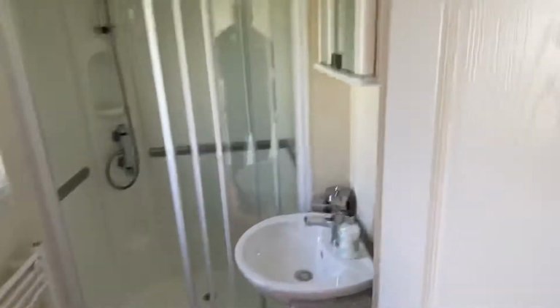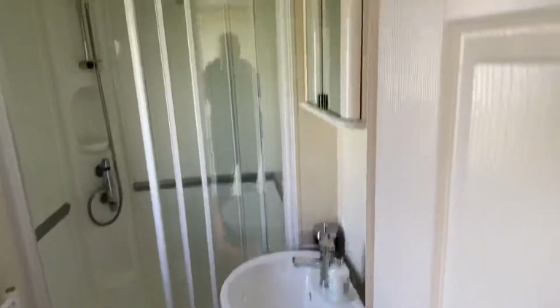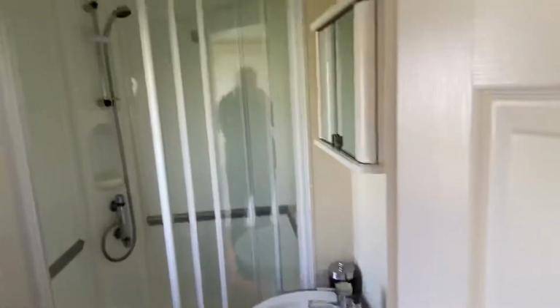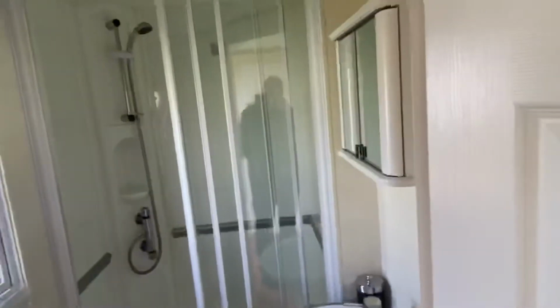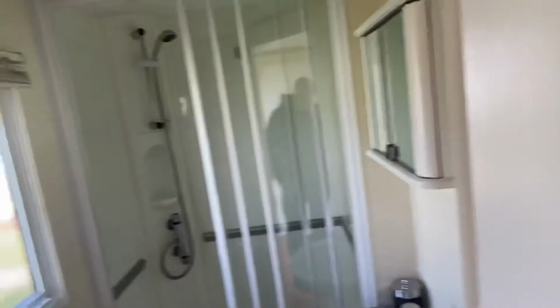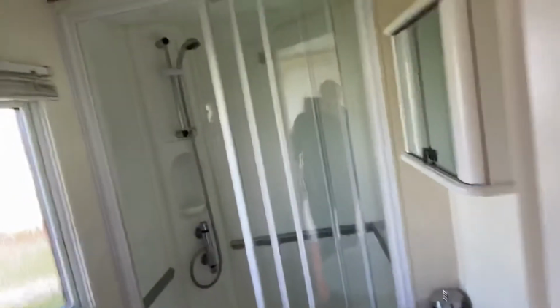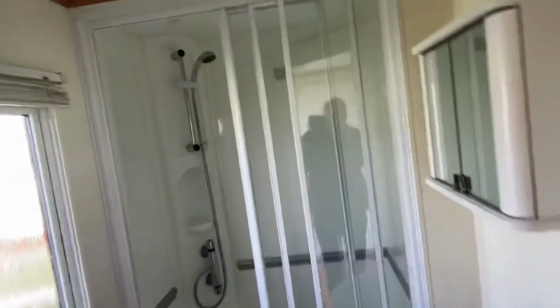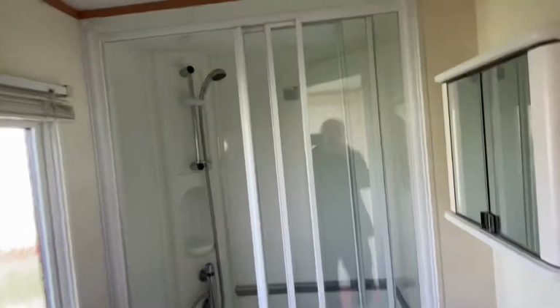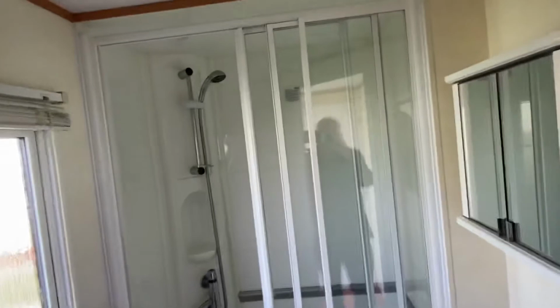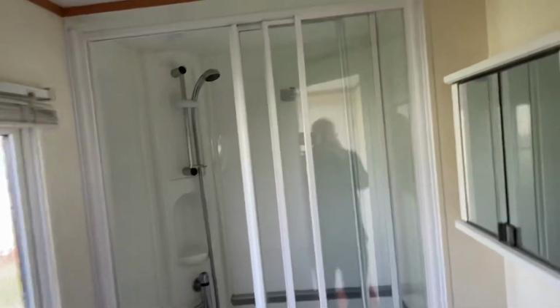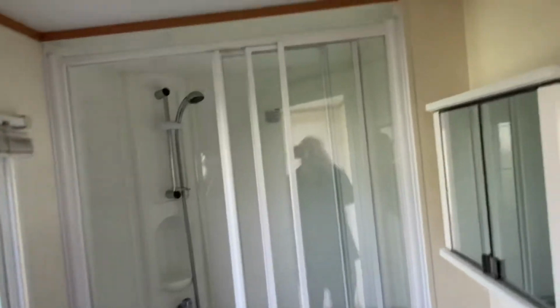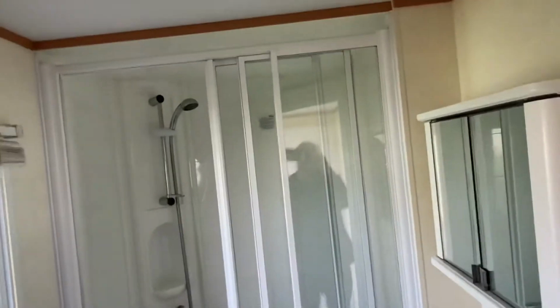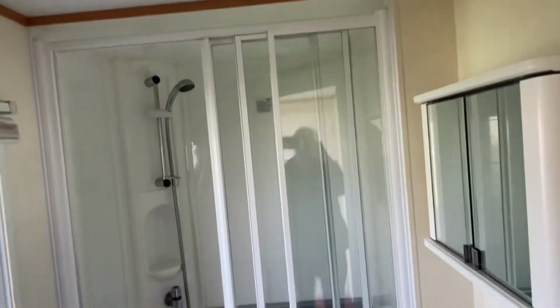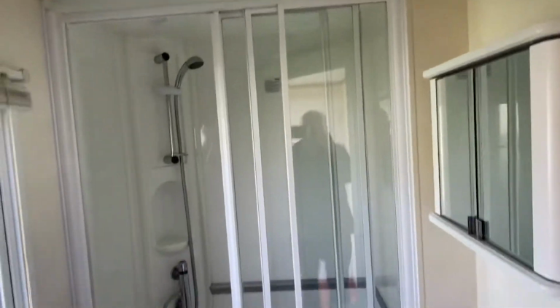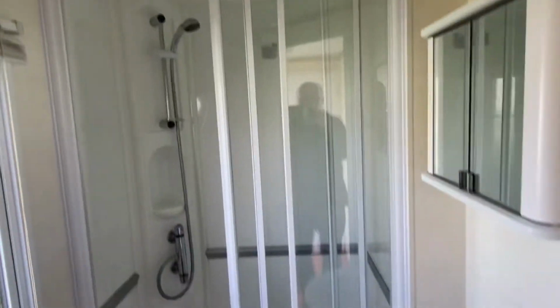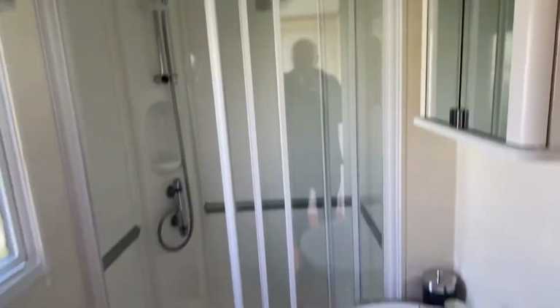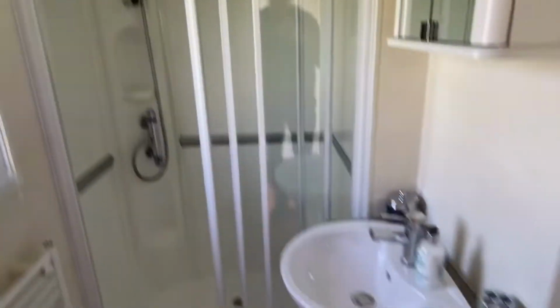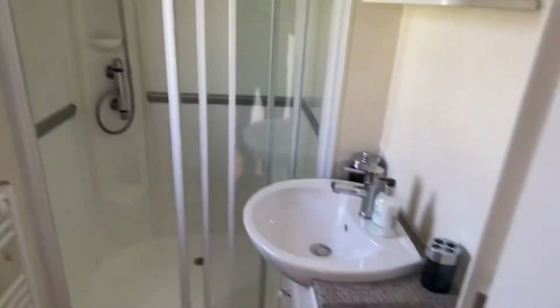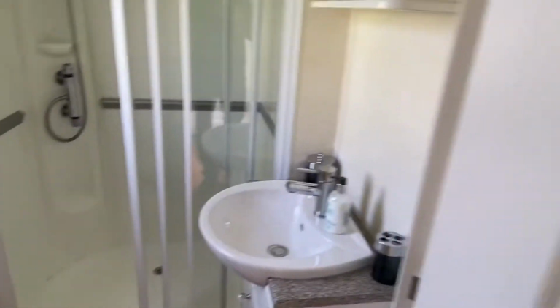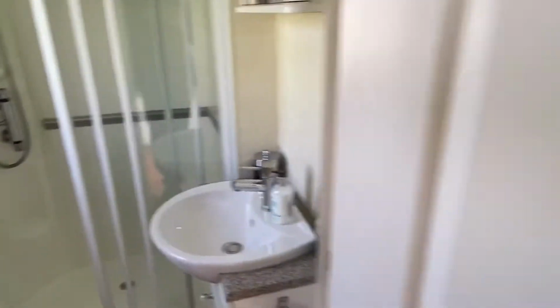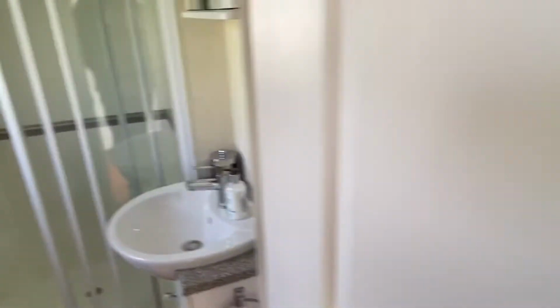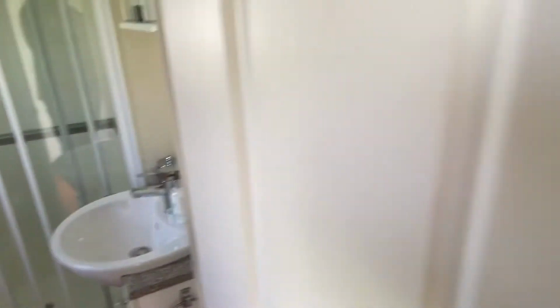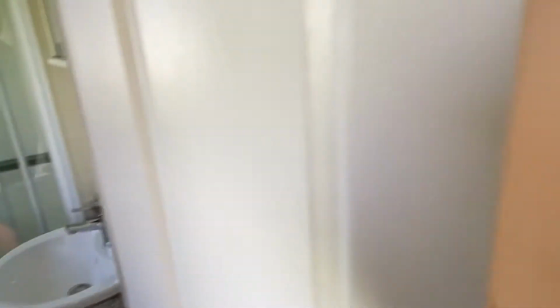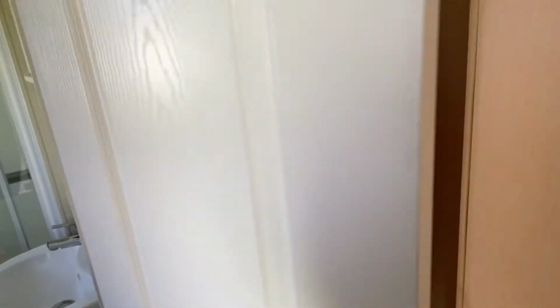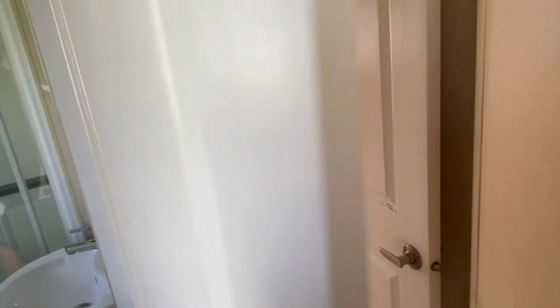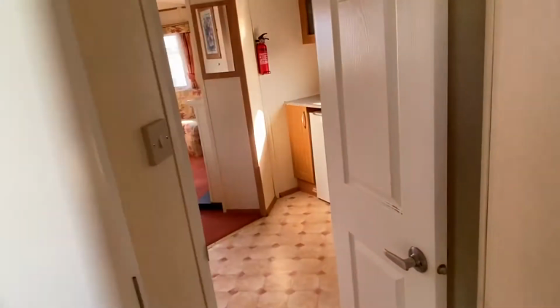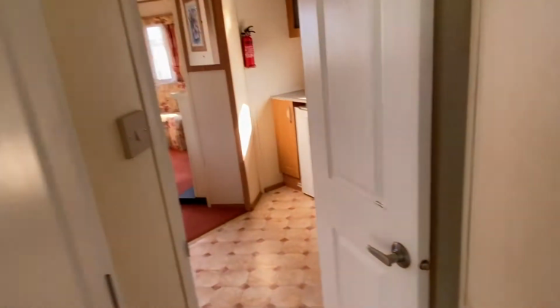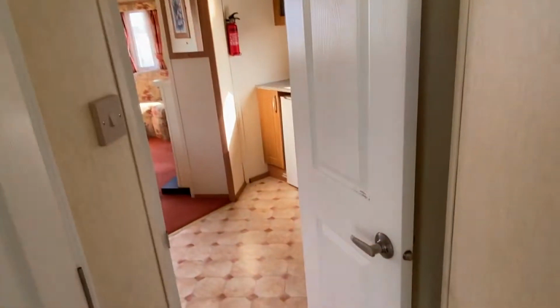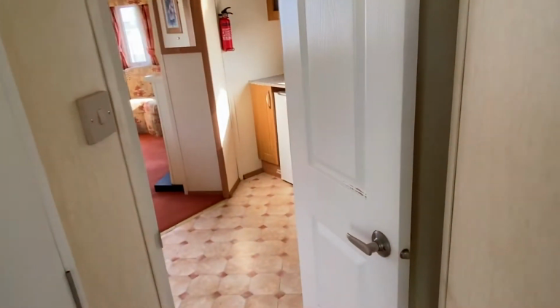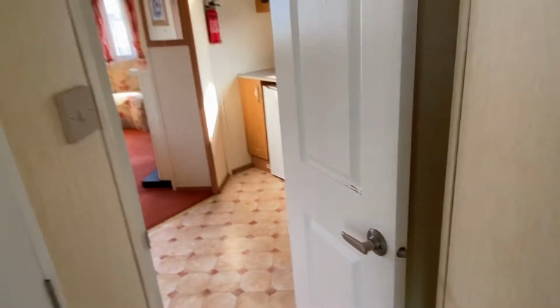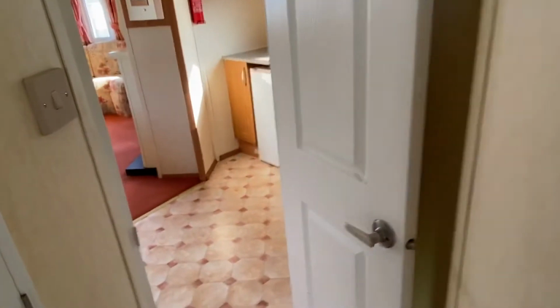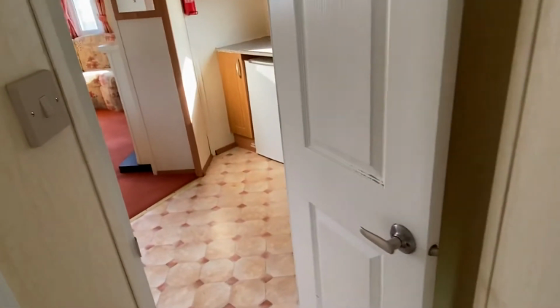And here's the shower — a nice big shower, with a door that shuts off.